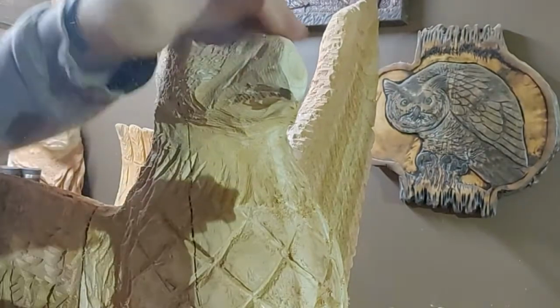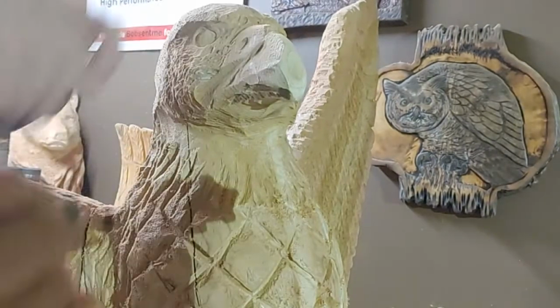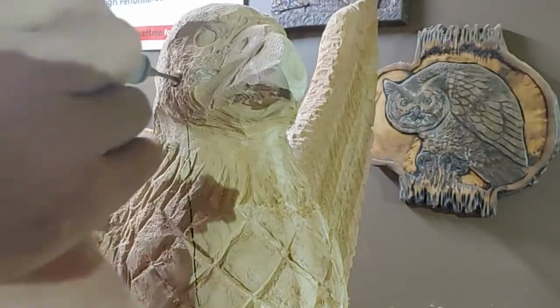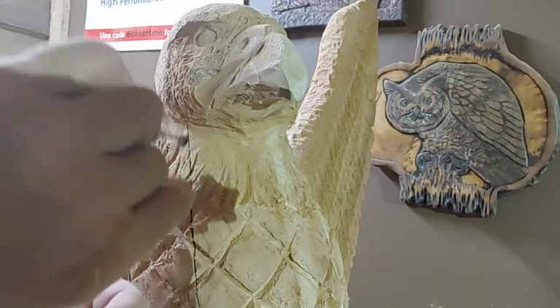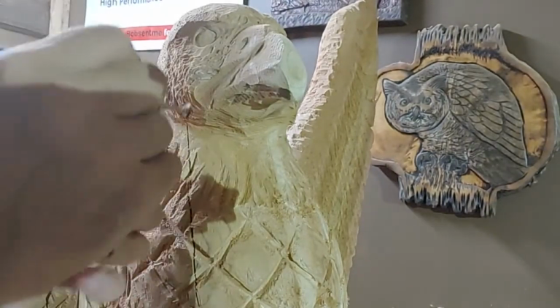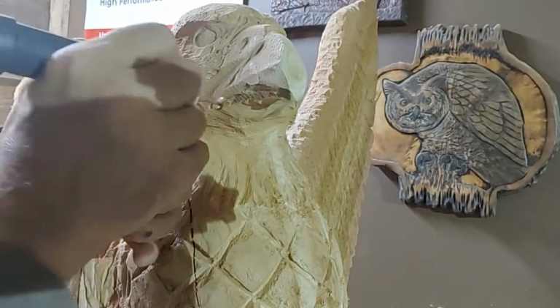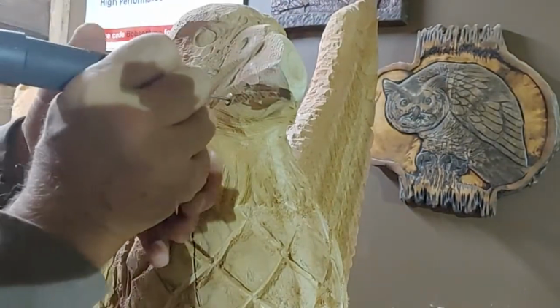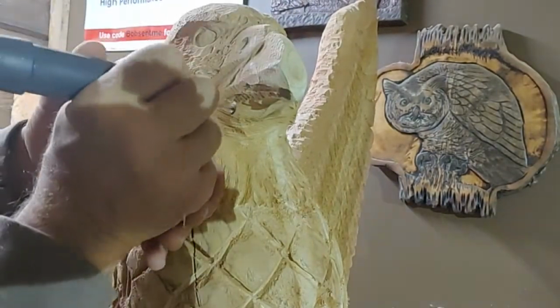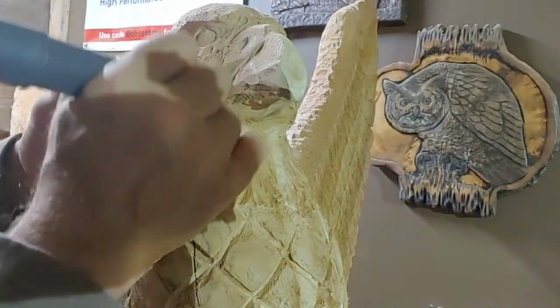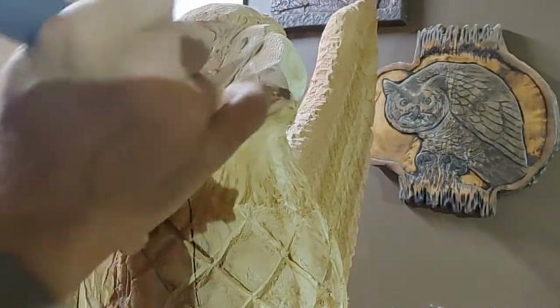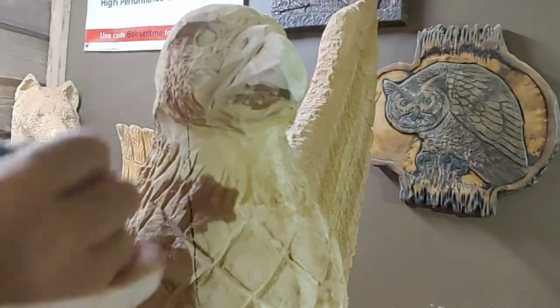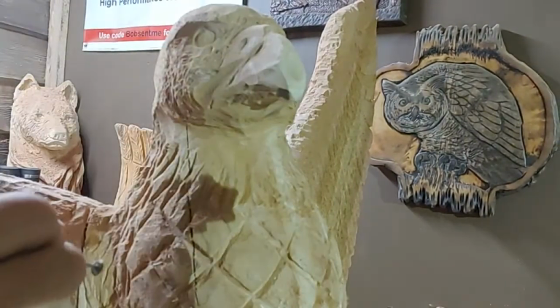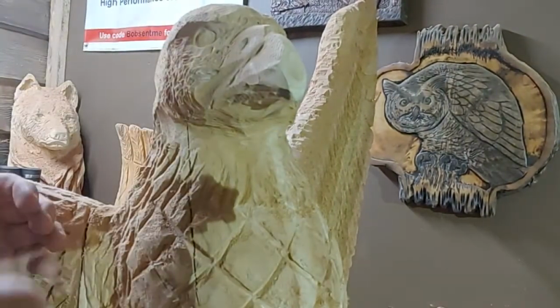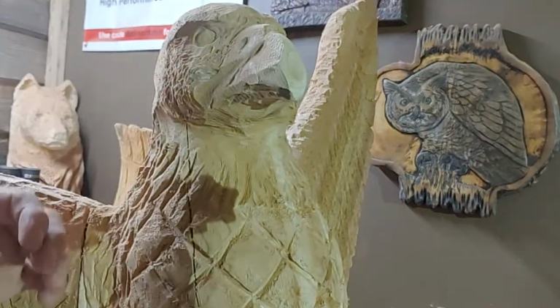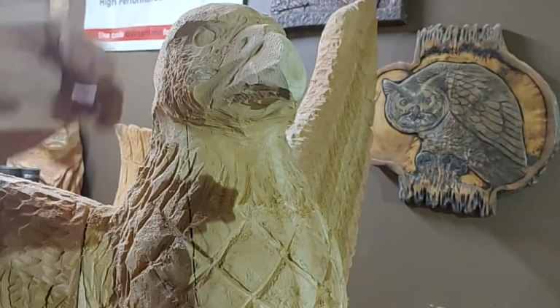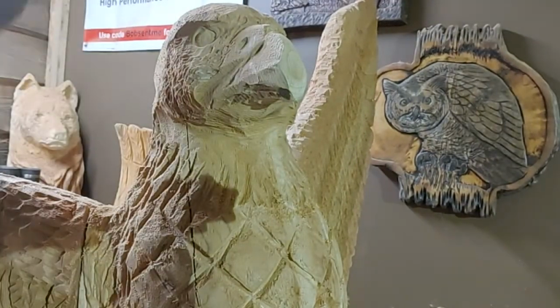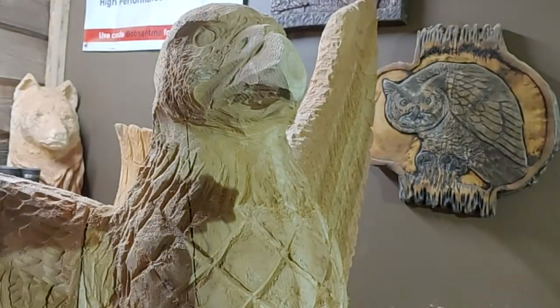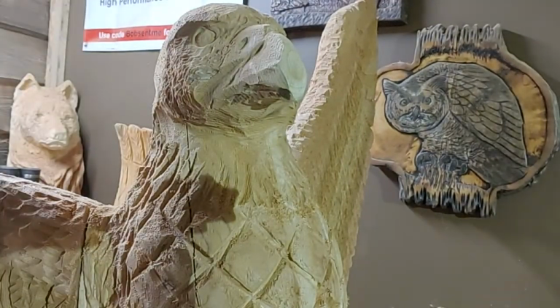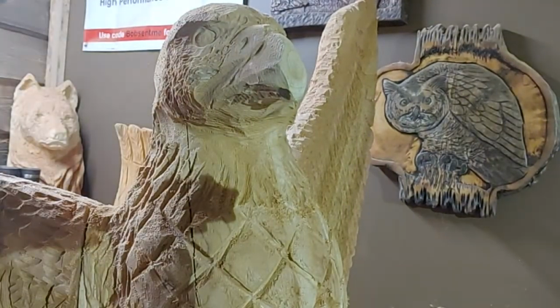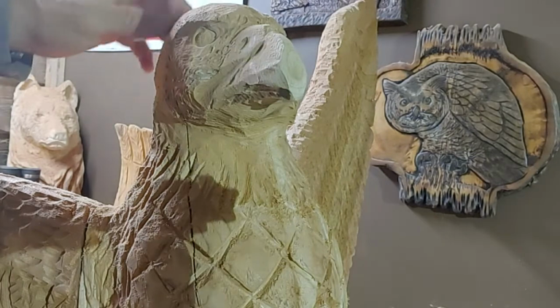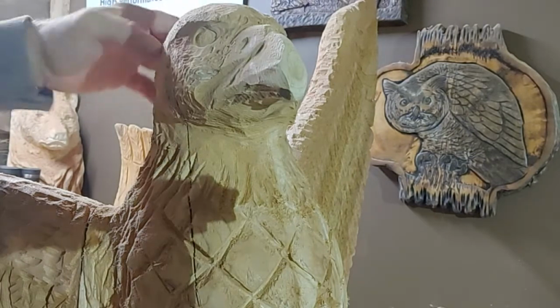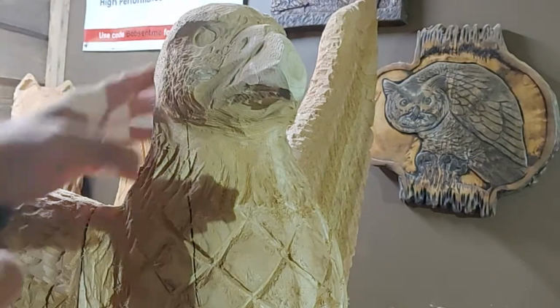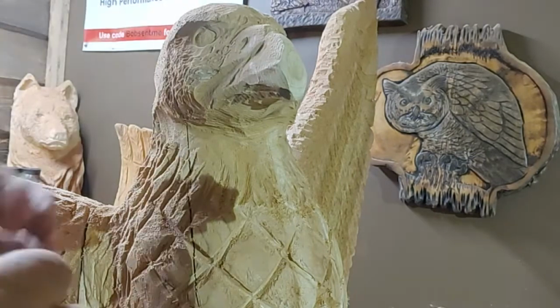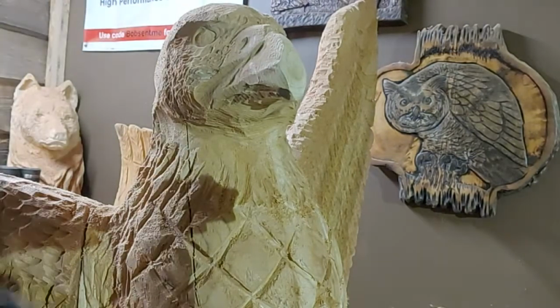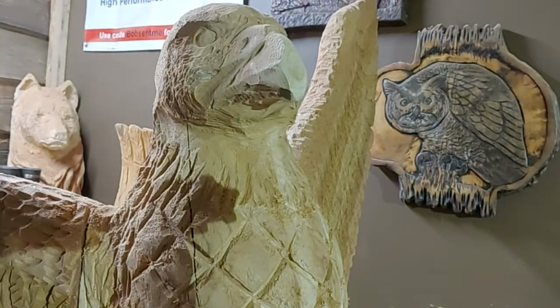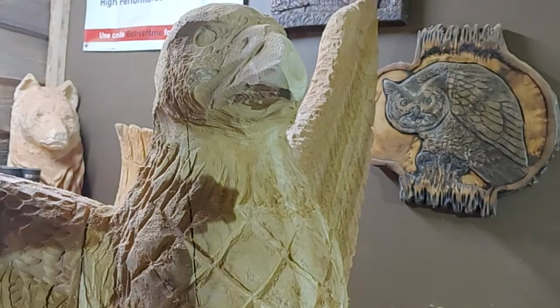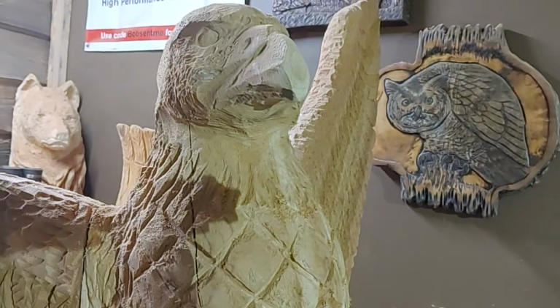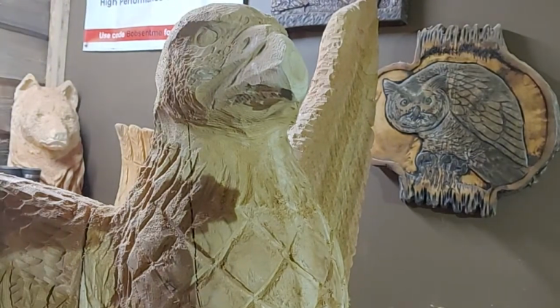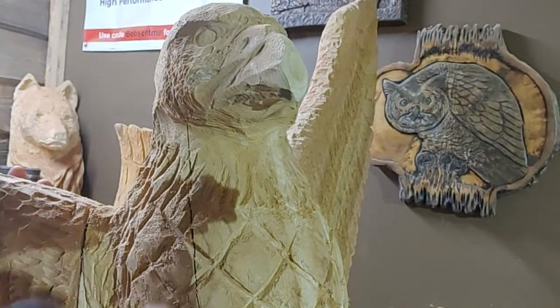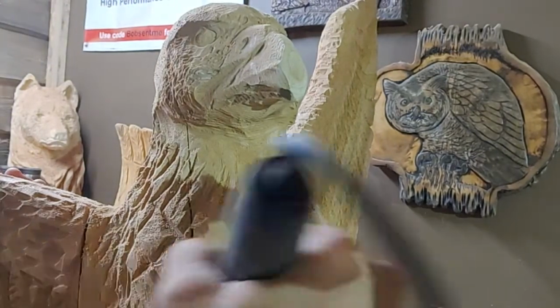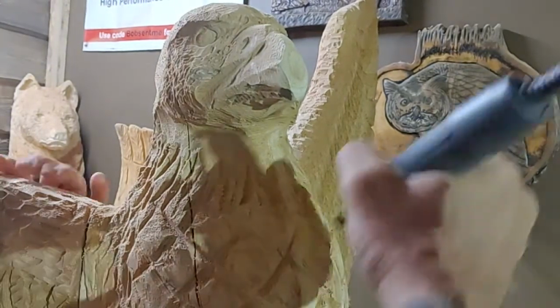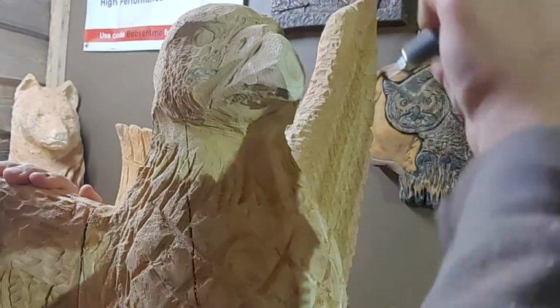Now we should be able to undercut very nicely with this. I apologize if I get in the way here, but I've got to be able to look at what I'm doing.